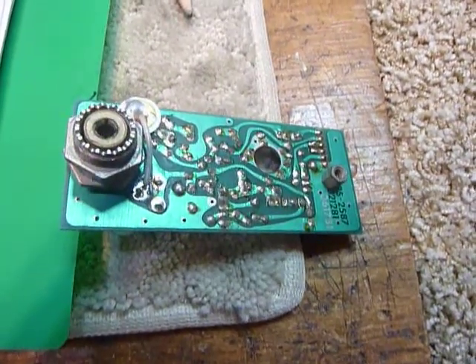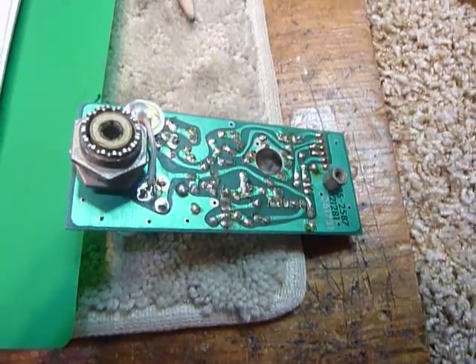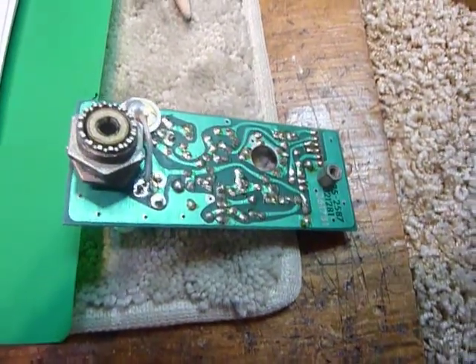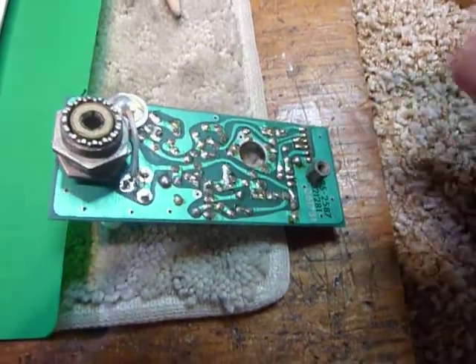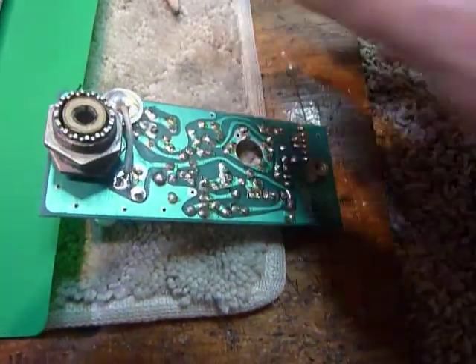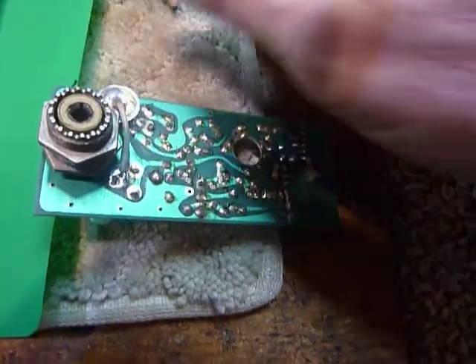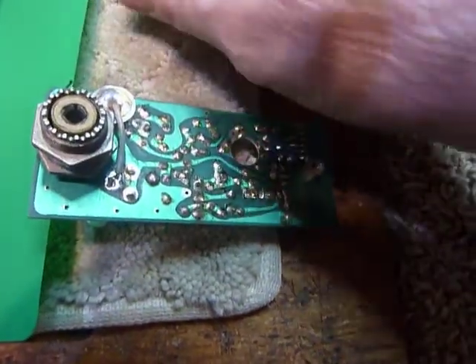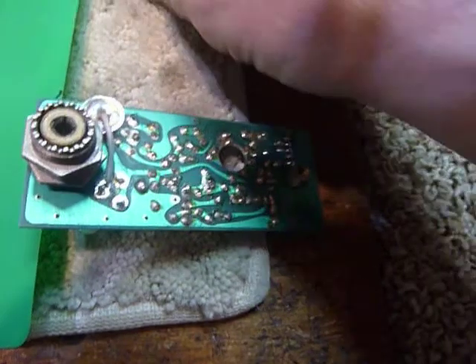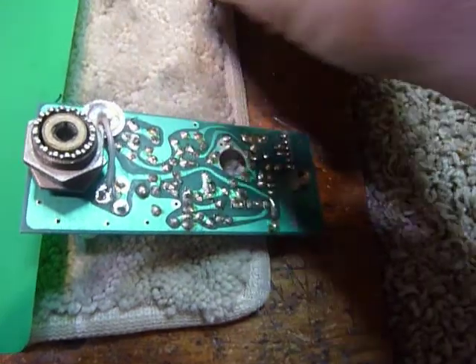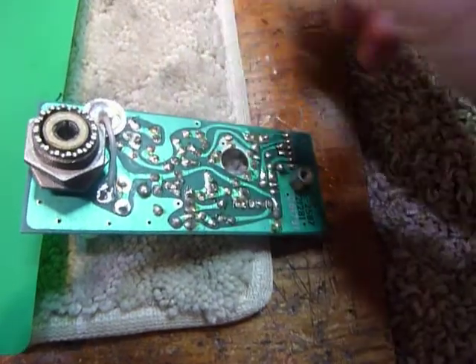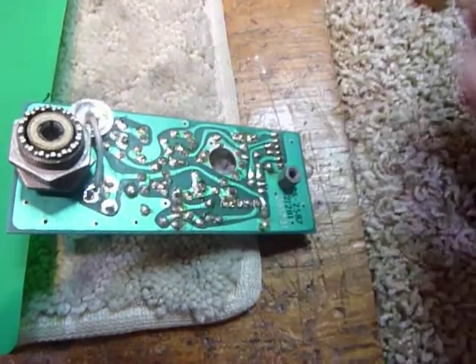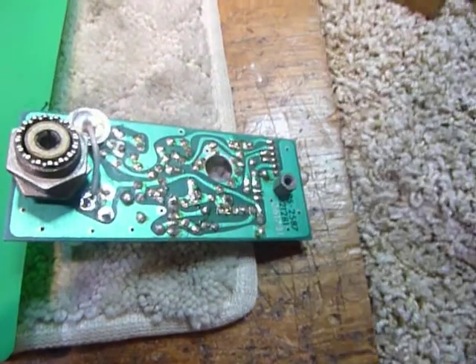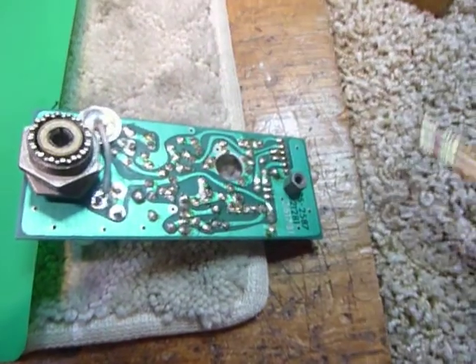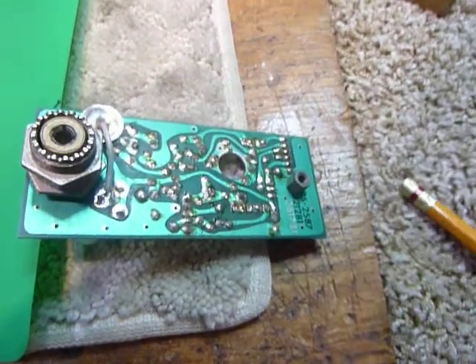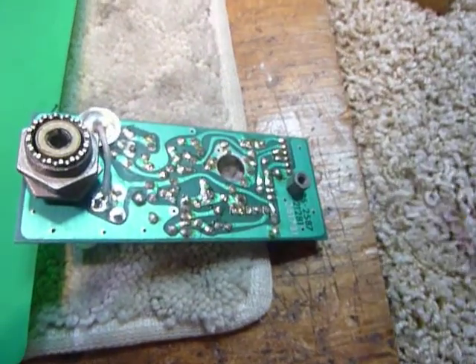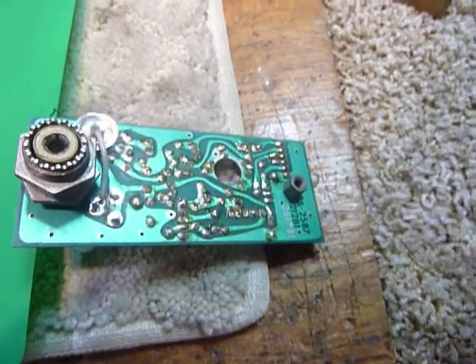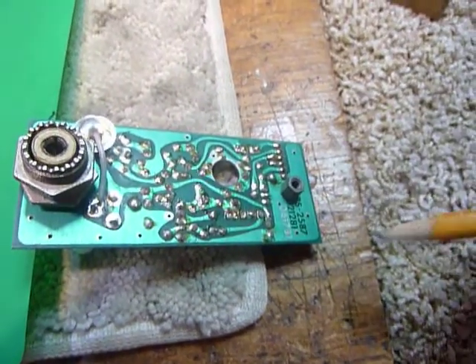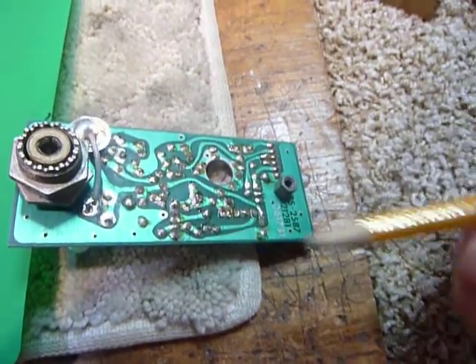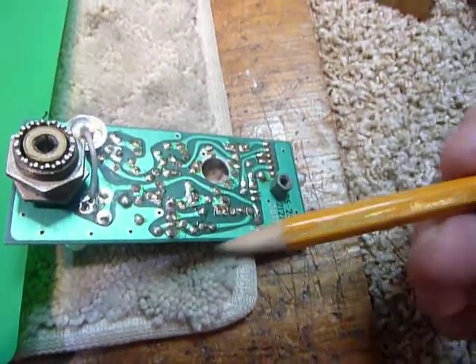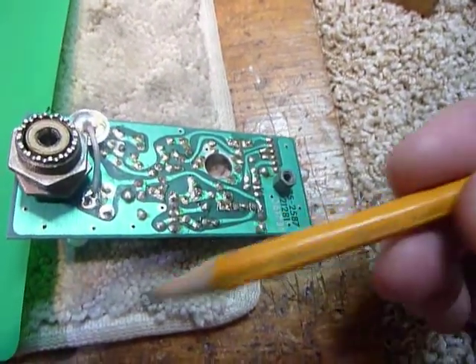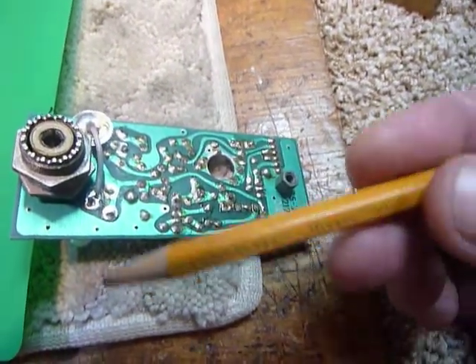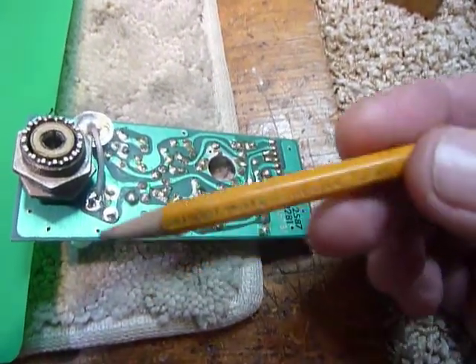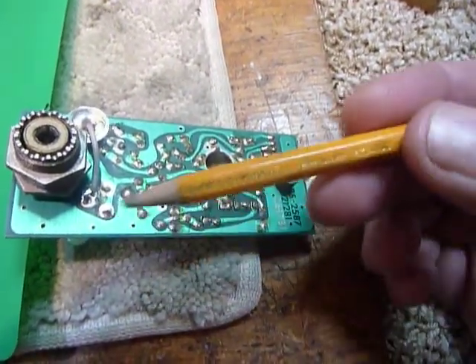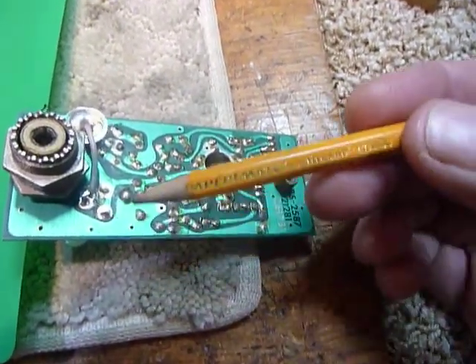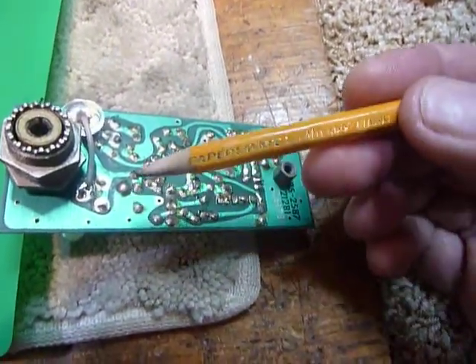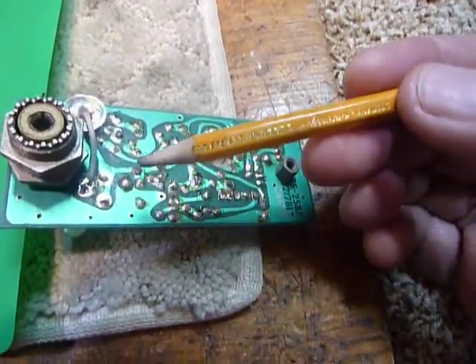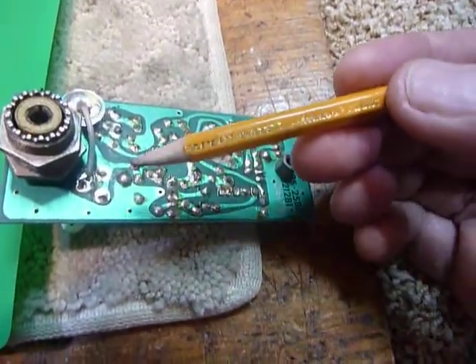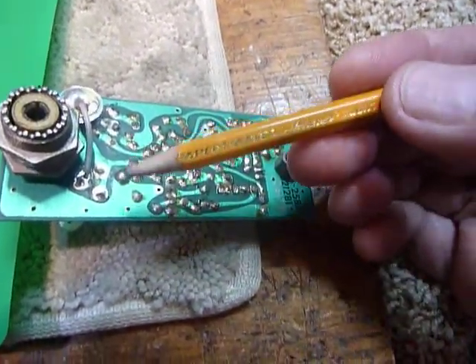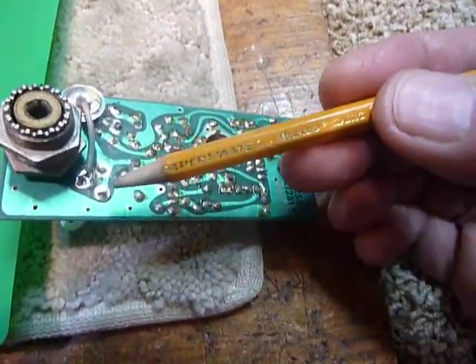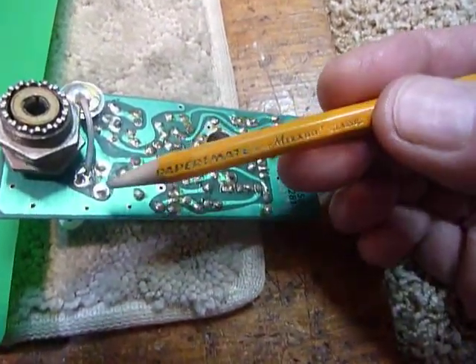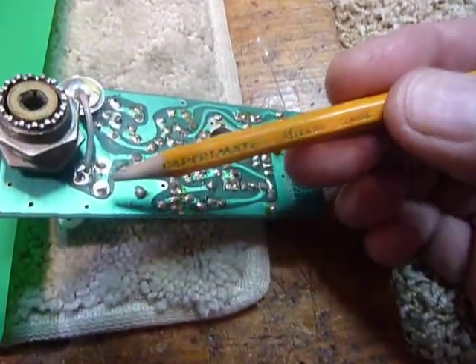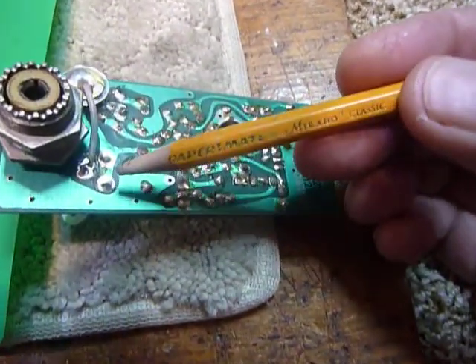Hi, this is Bob doing a little work on my Heathkit SS9000 here again. I got a few tips here today.